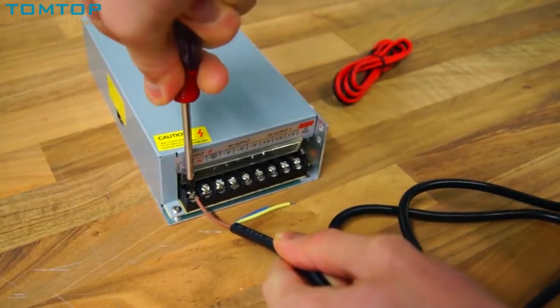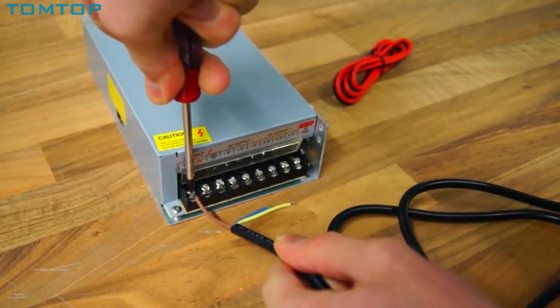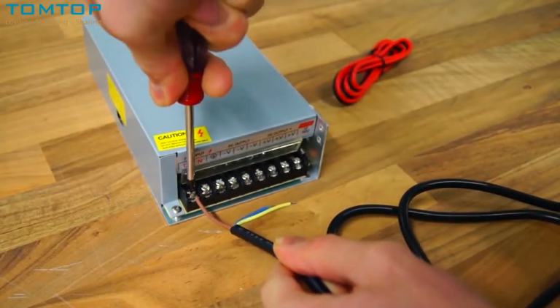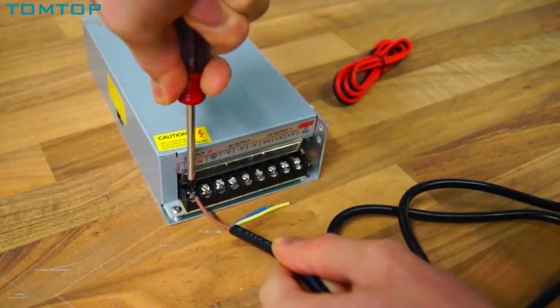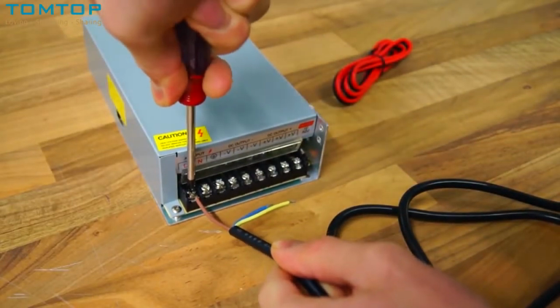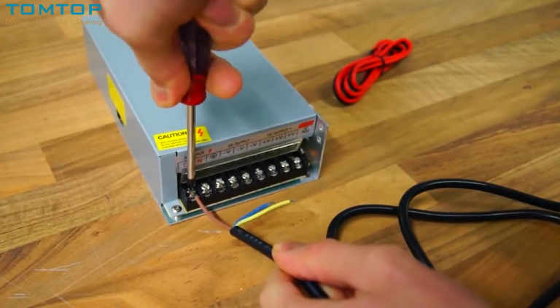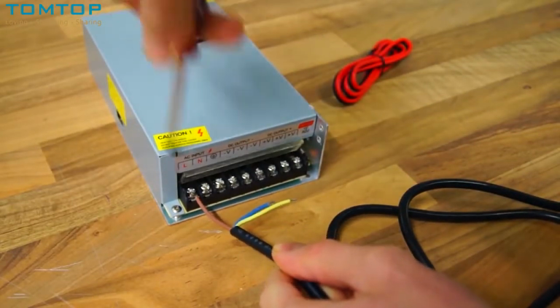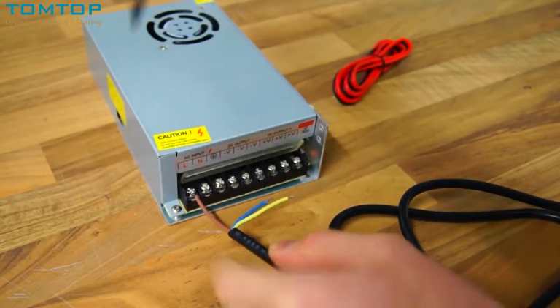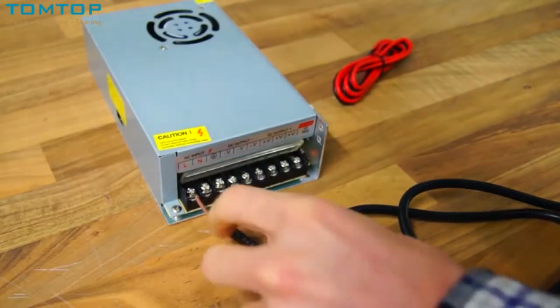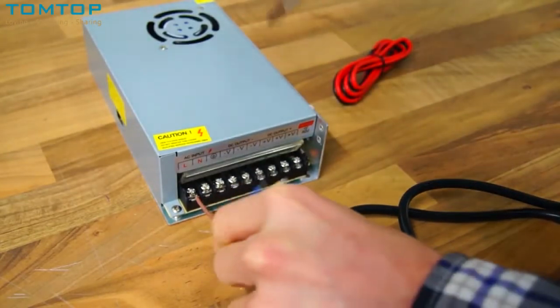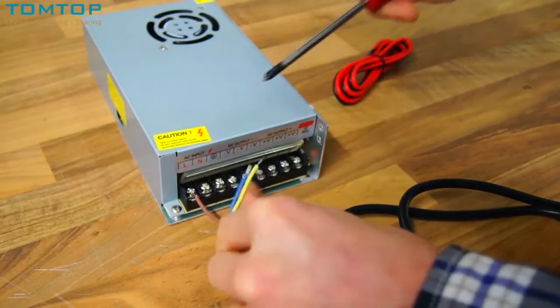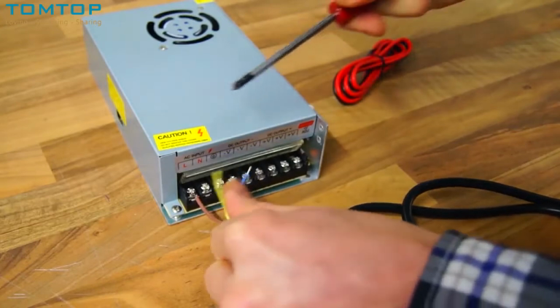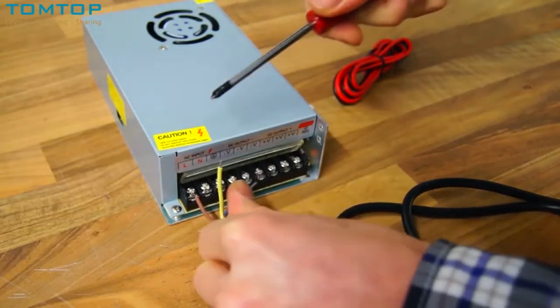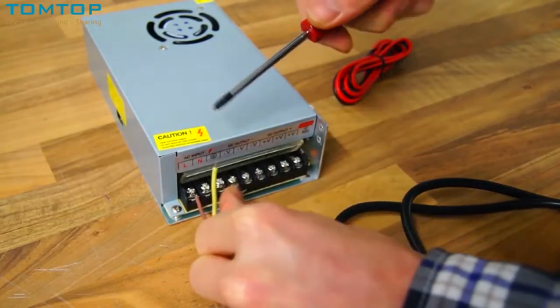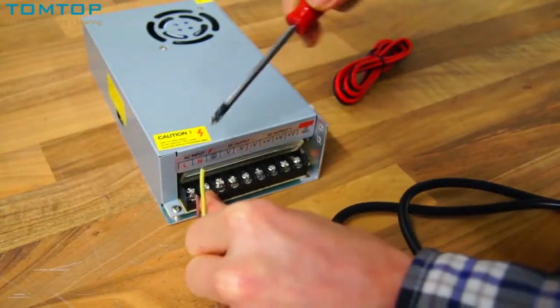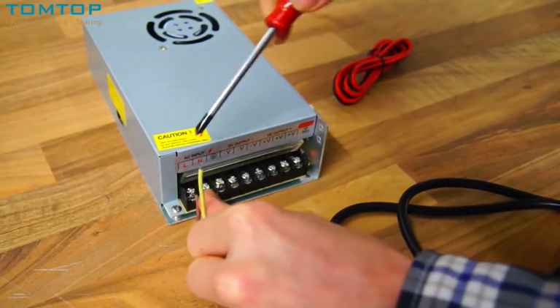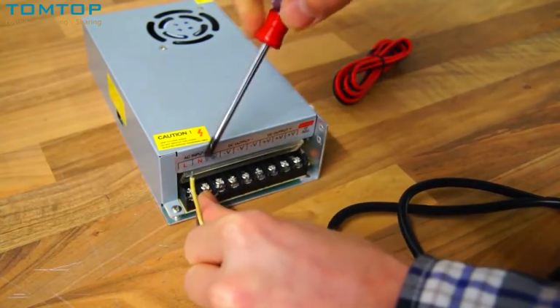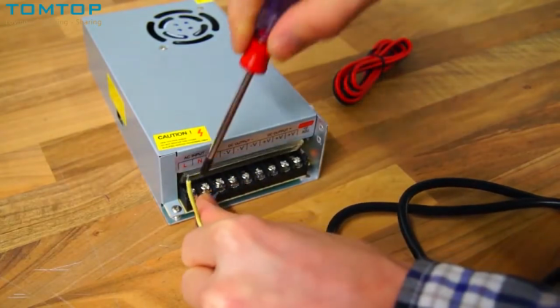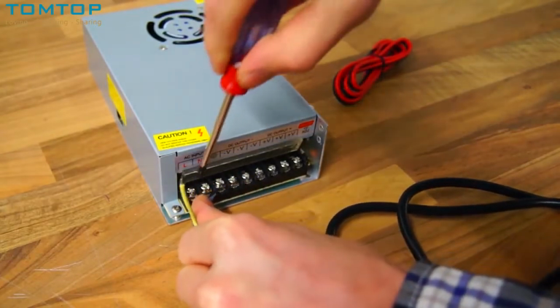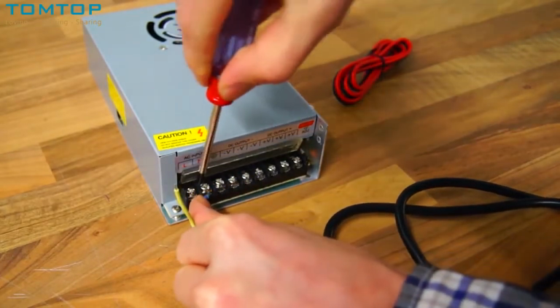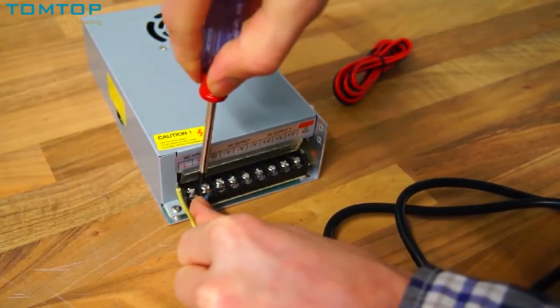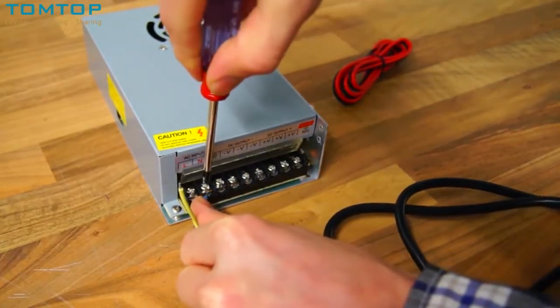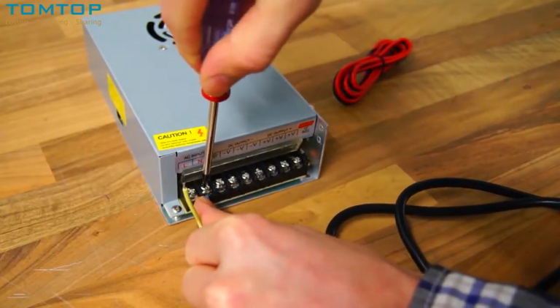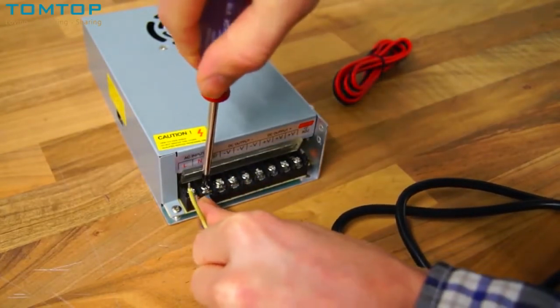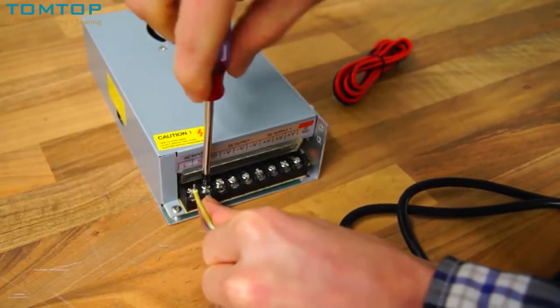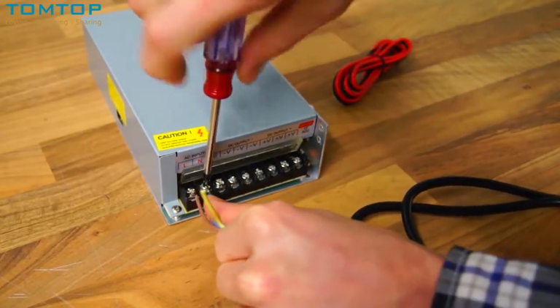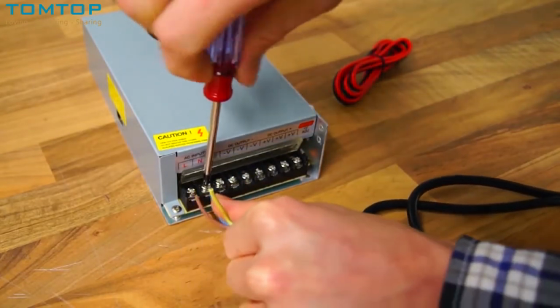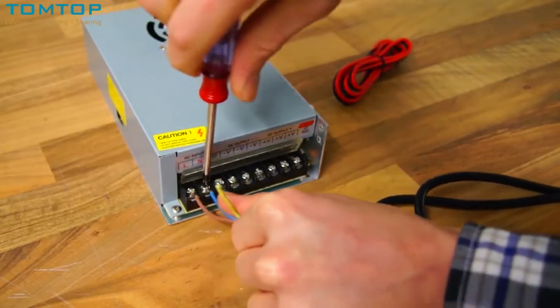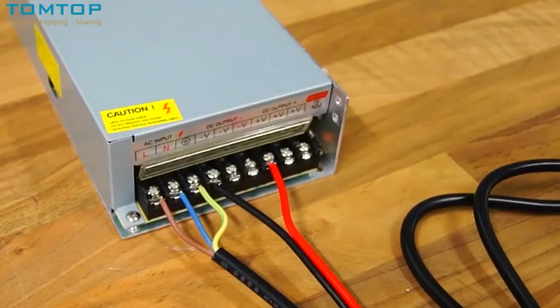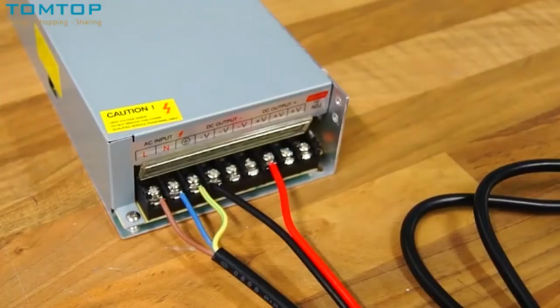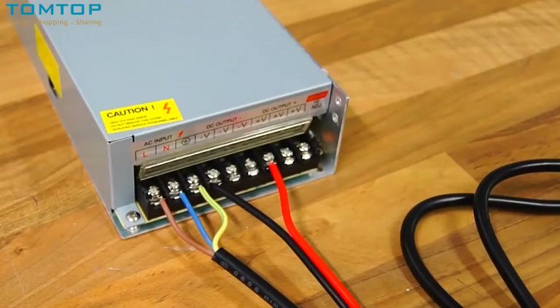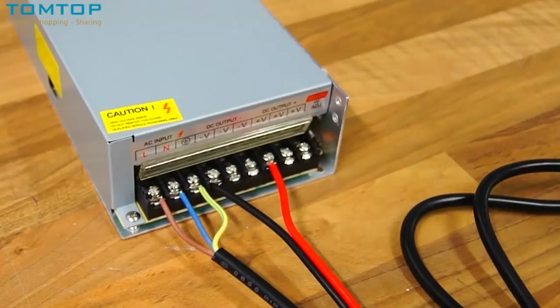The power supply included in the kit is open, meaning you will have to wire mains voltages yourself. Be careful when doing this — the wiring should look like this.